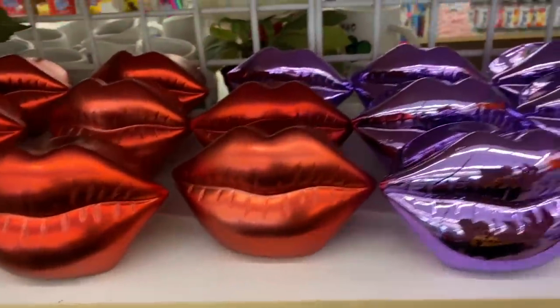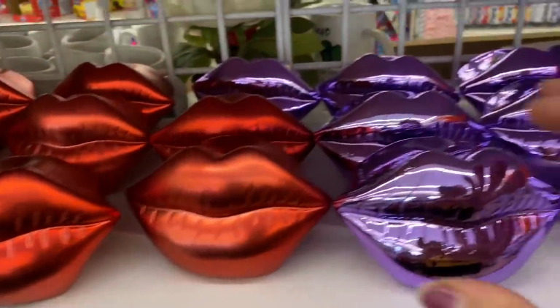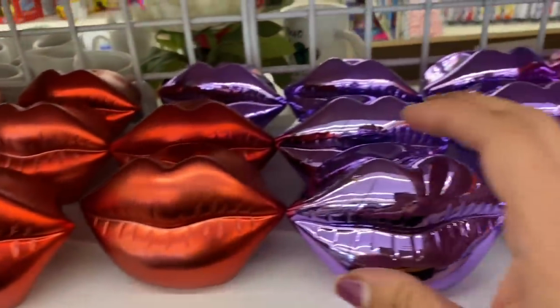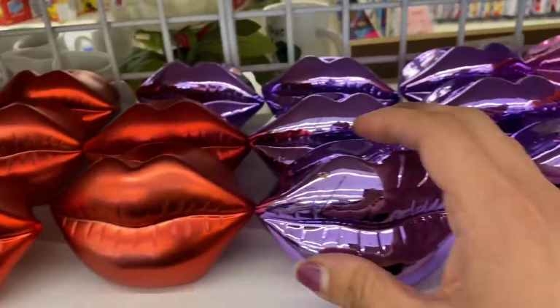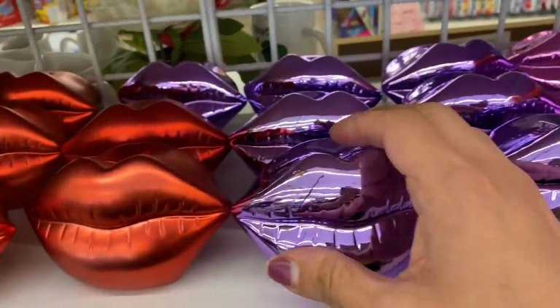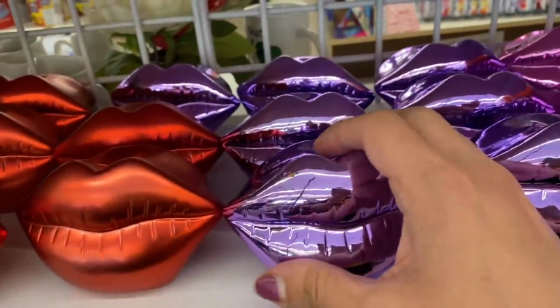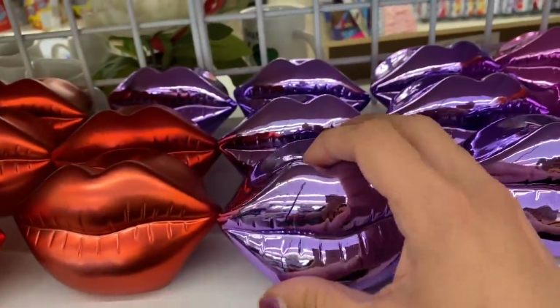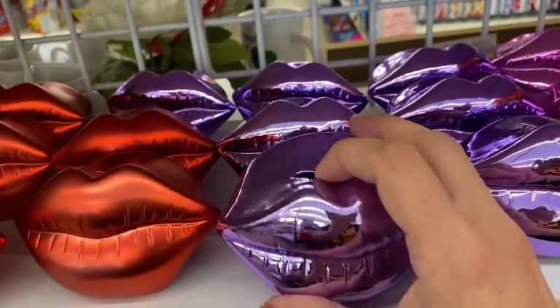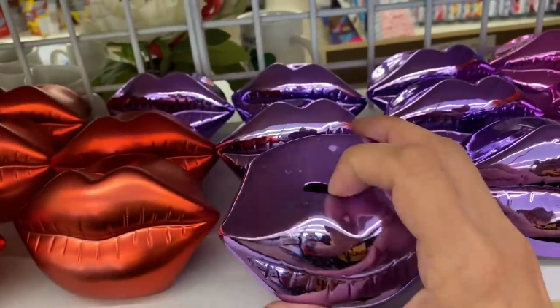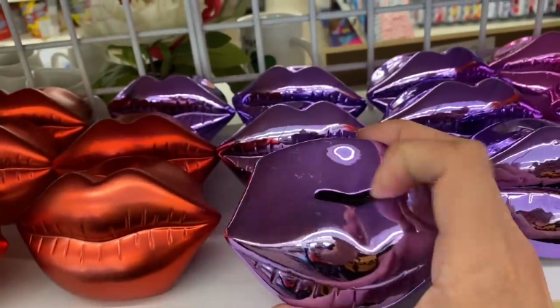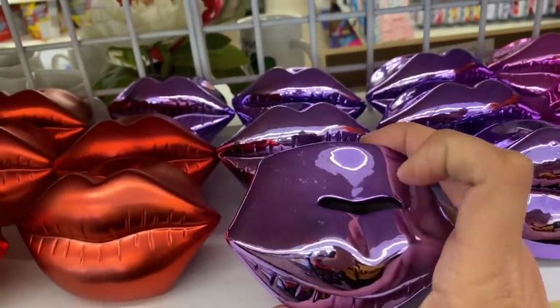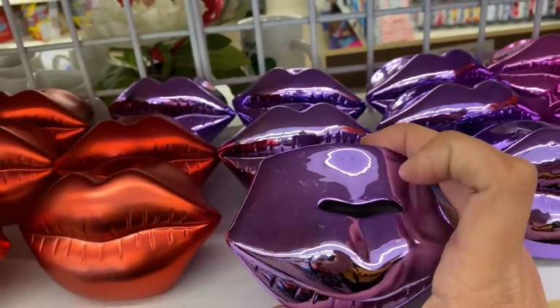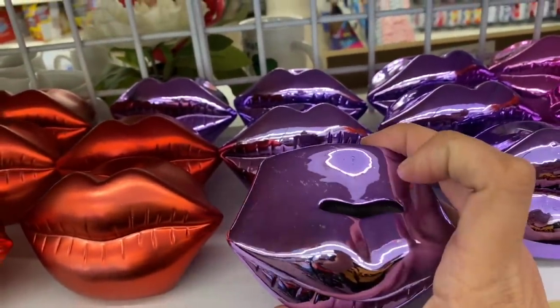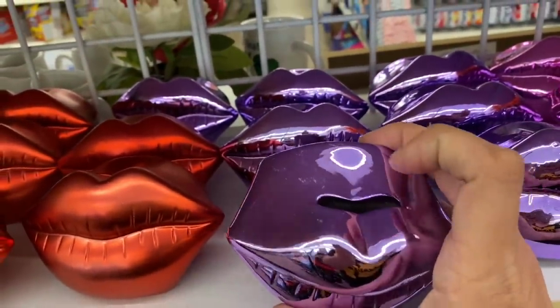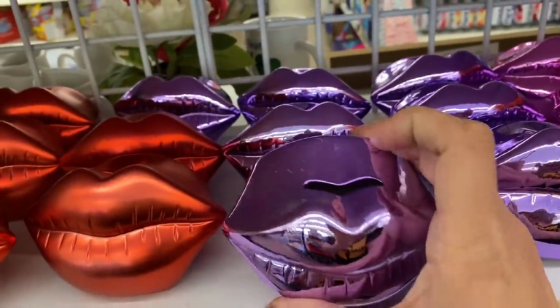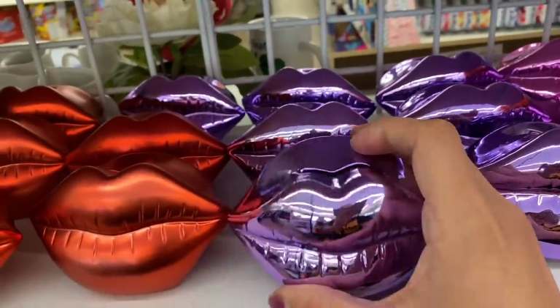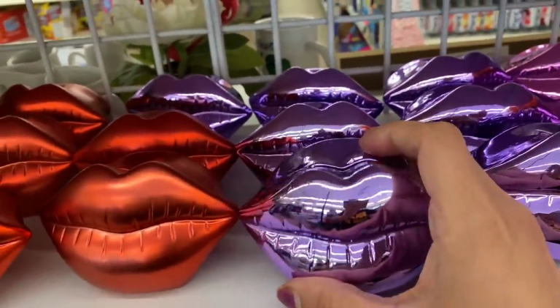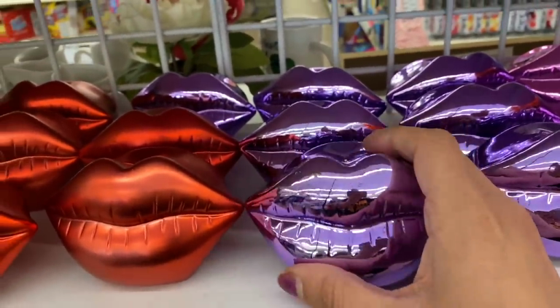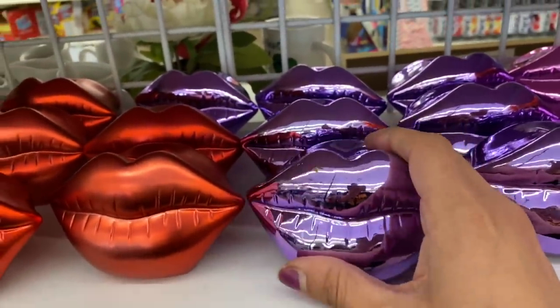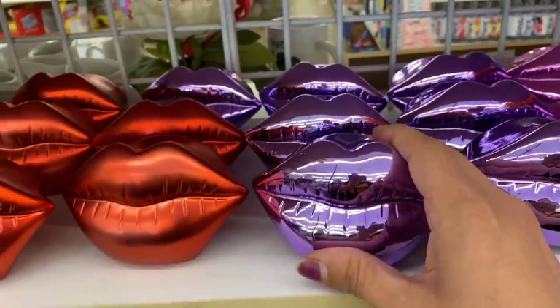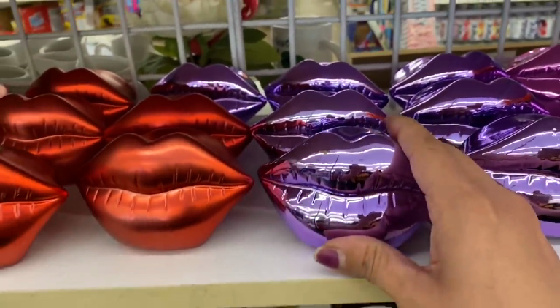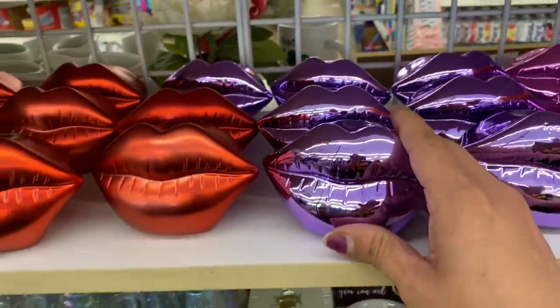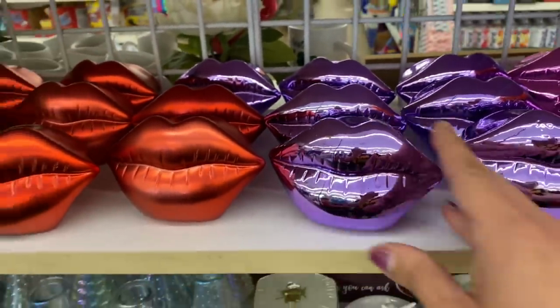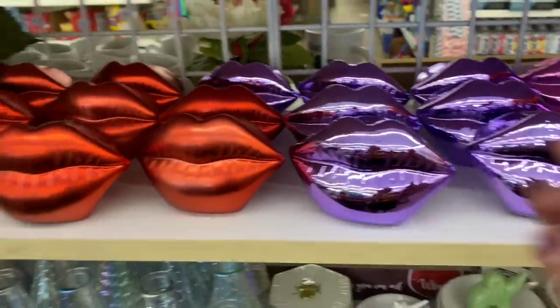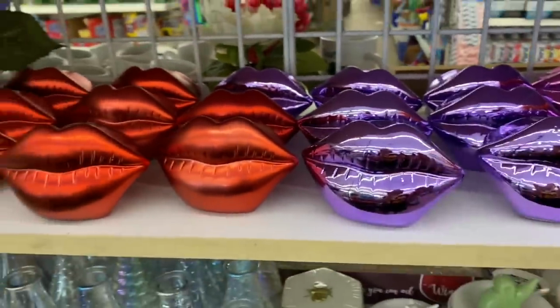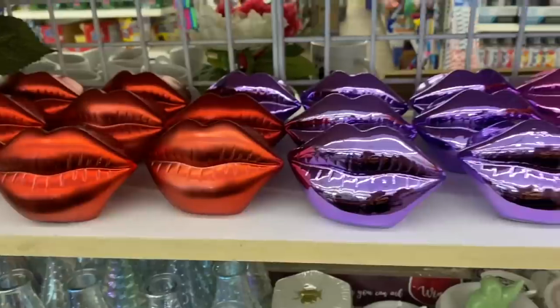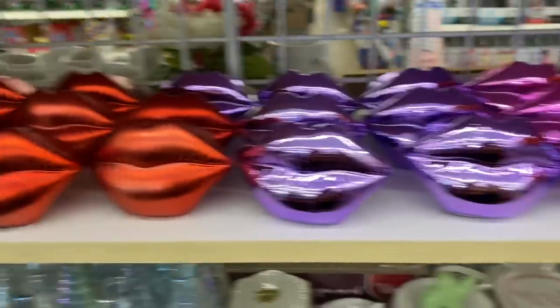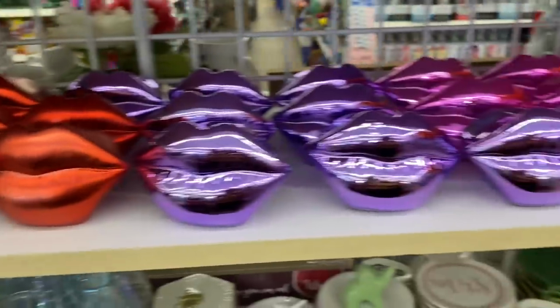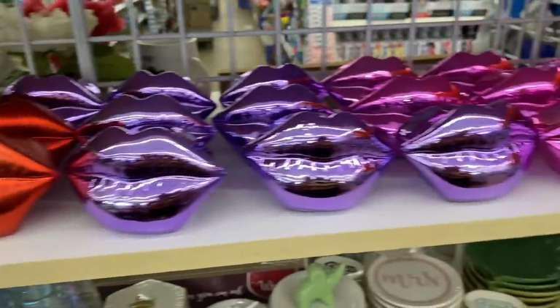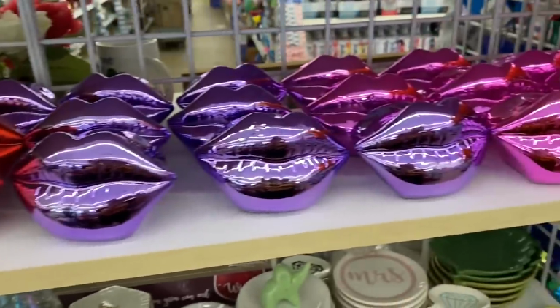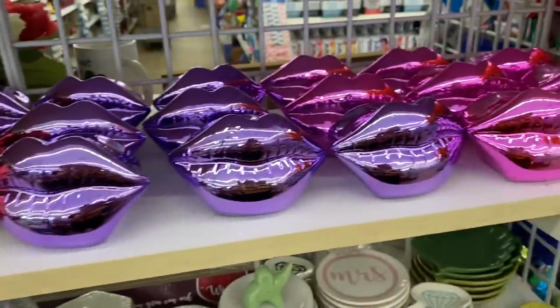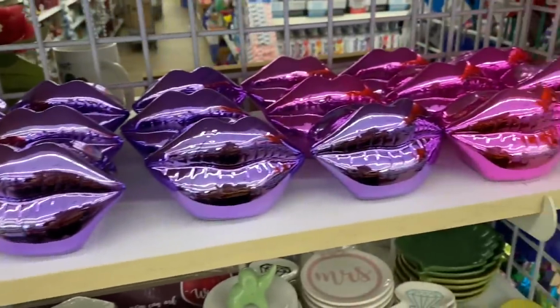And these little lip banks — matte, shiny, different colors.